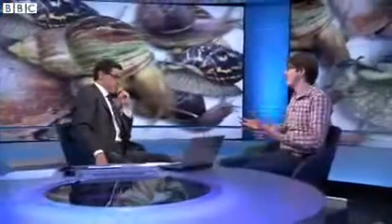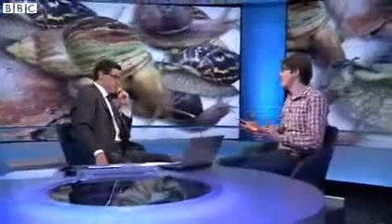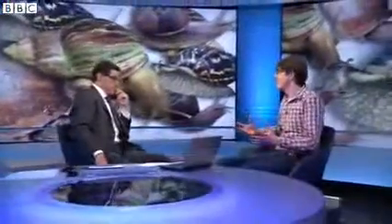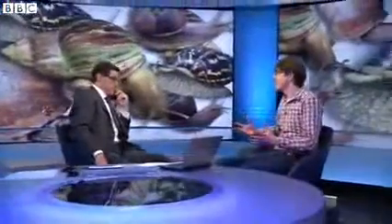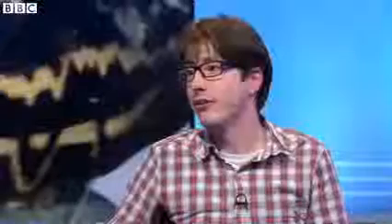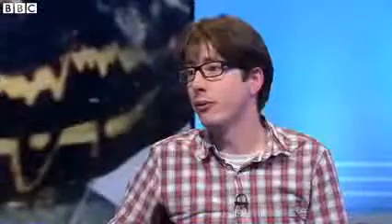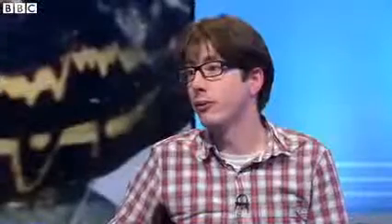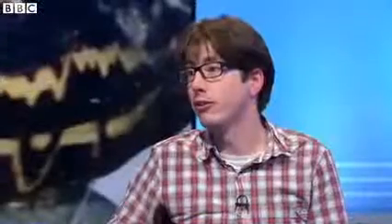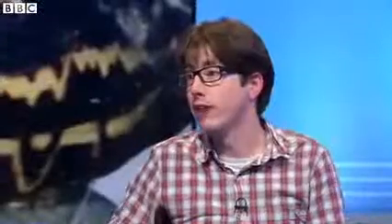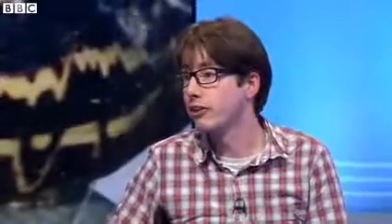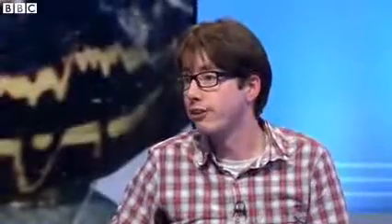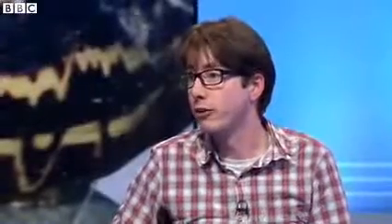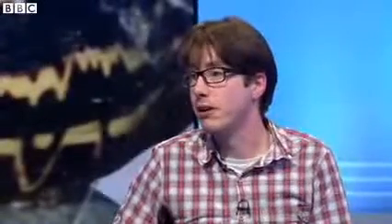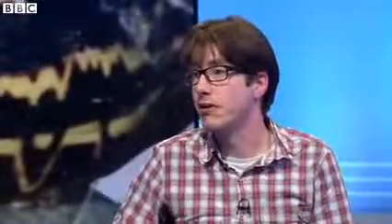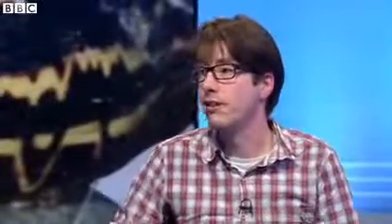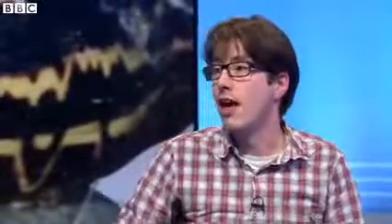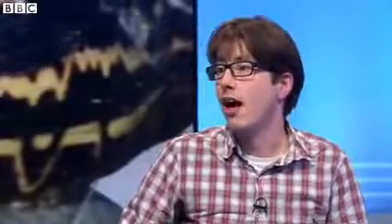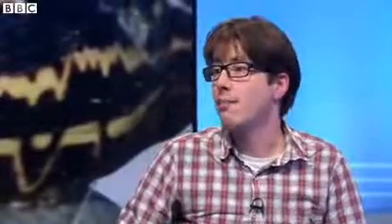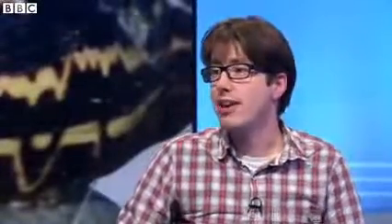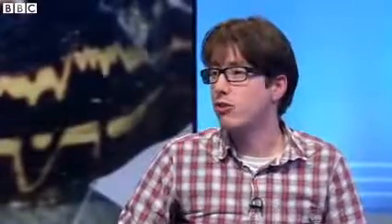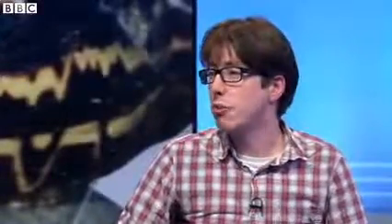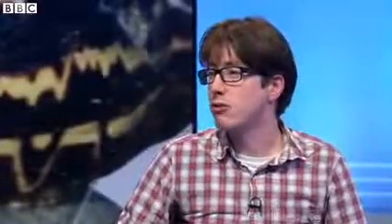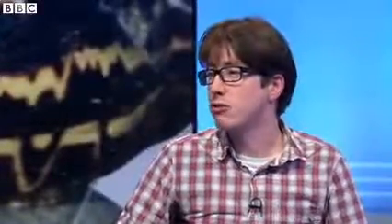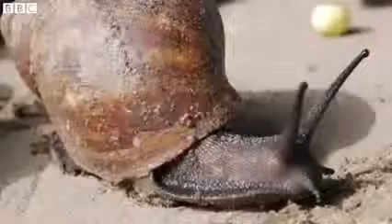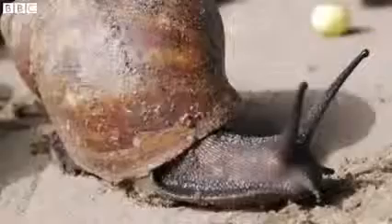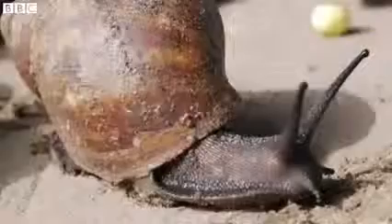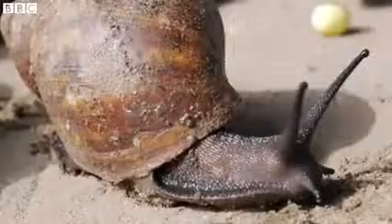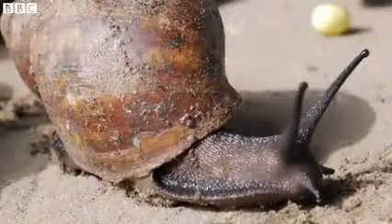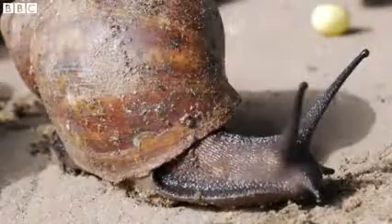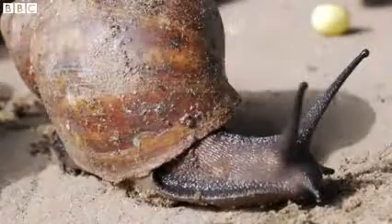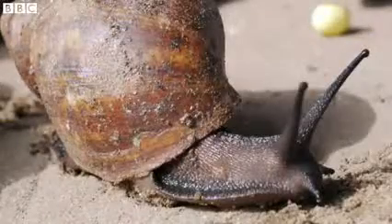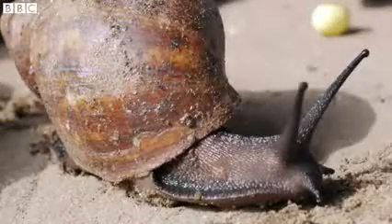Giant African land snails are one of the world's largest snail species. They get to about 20 centimetres in length.